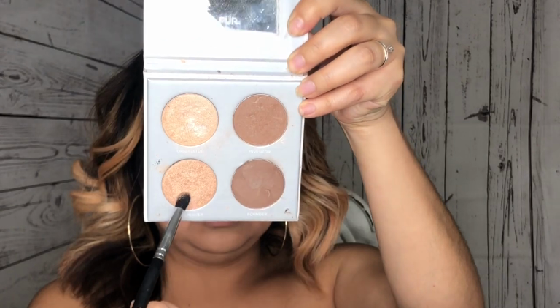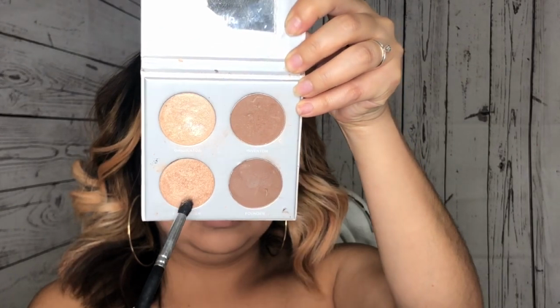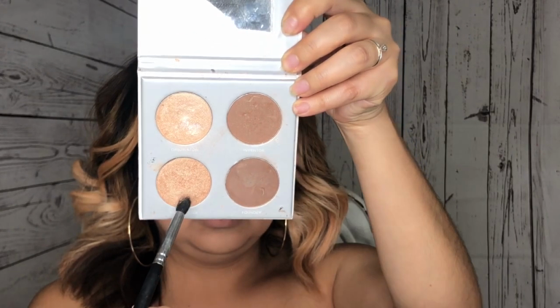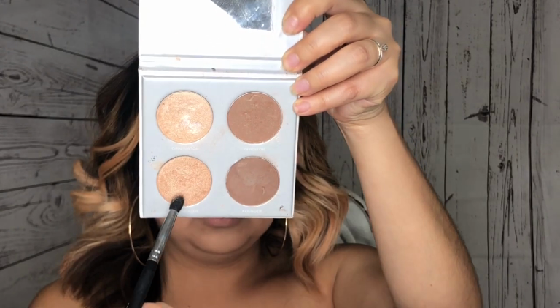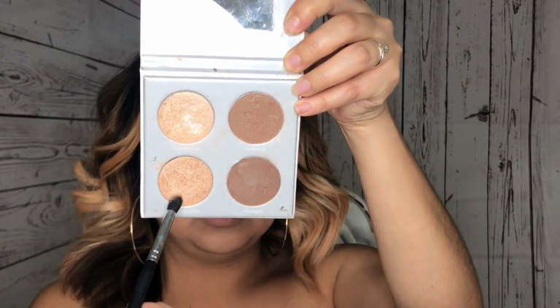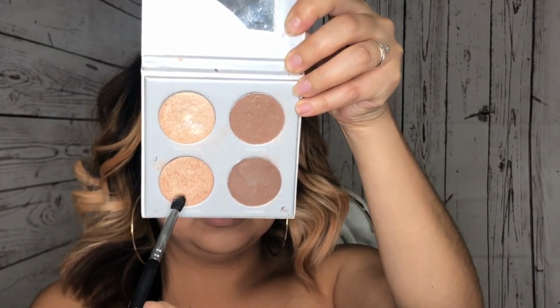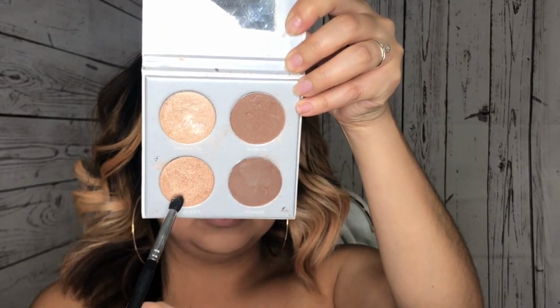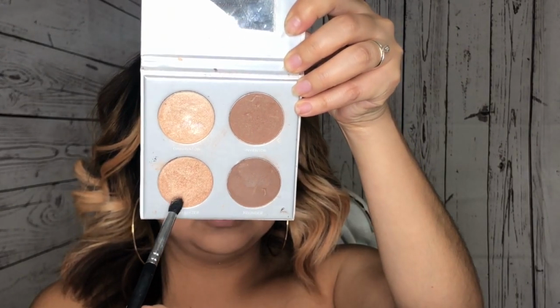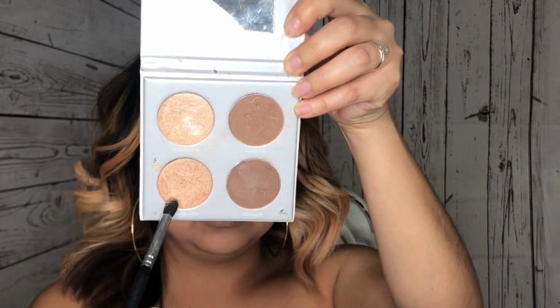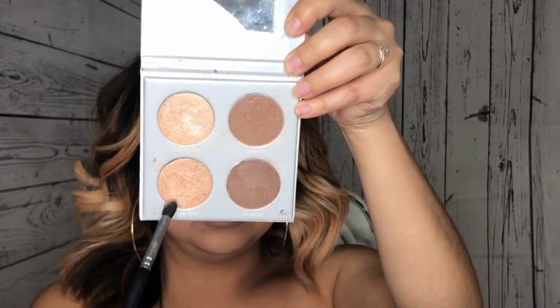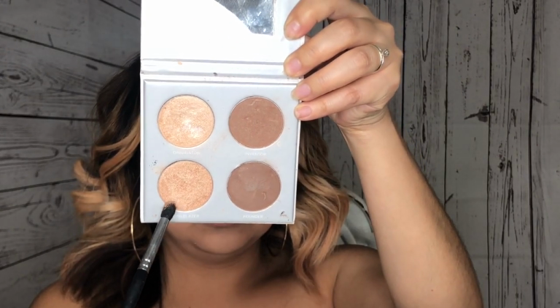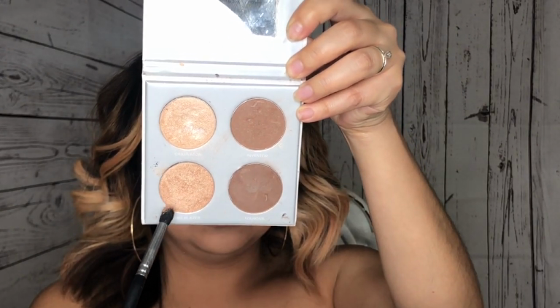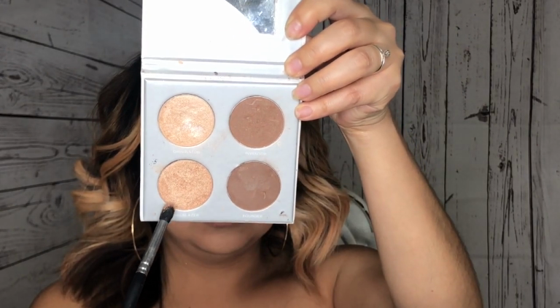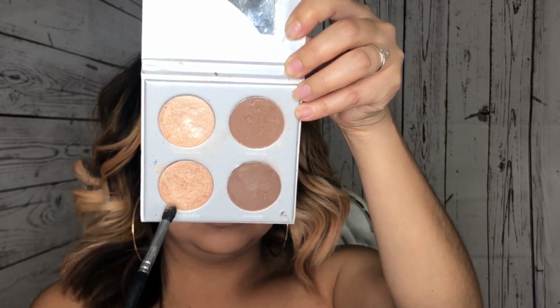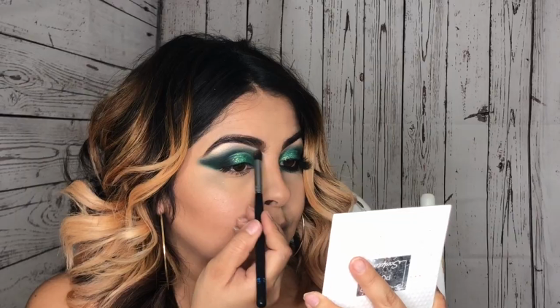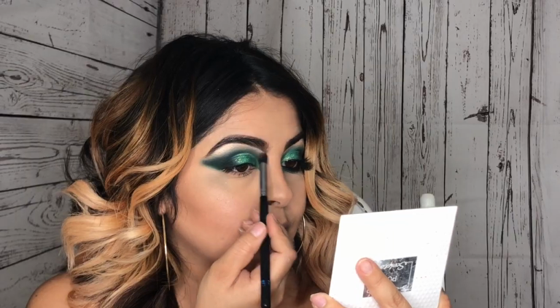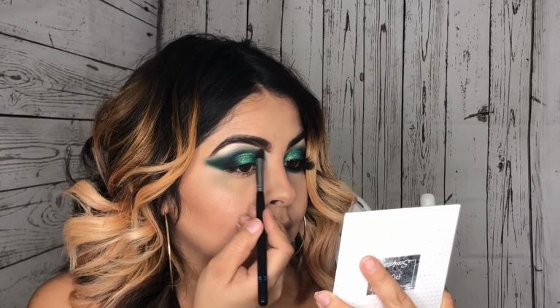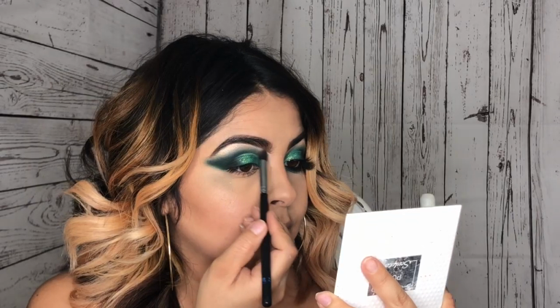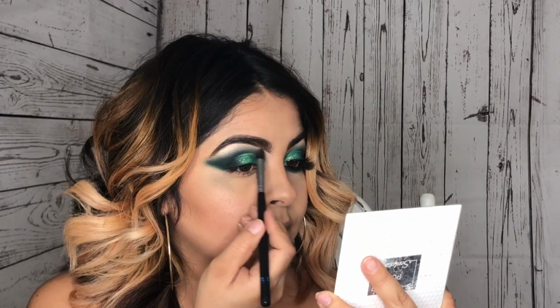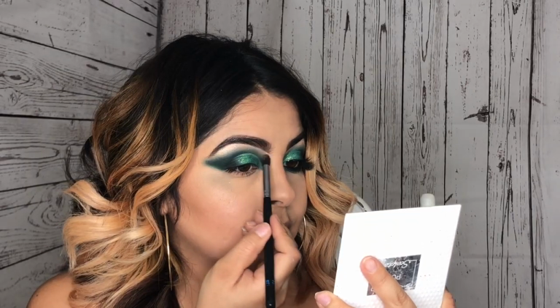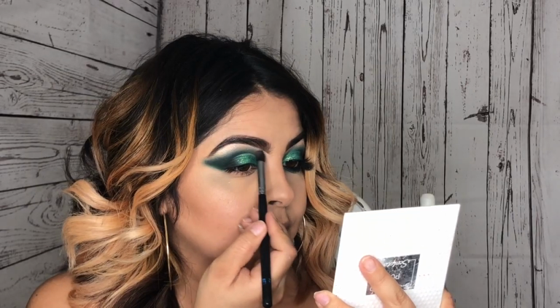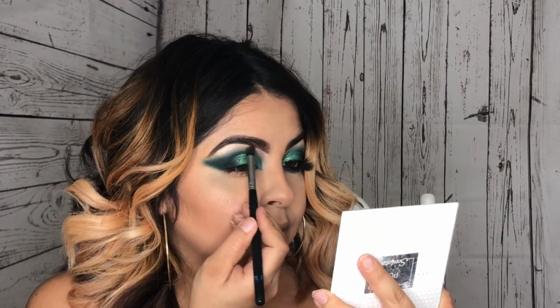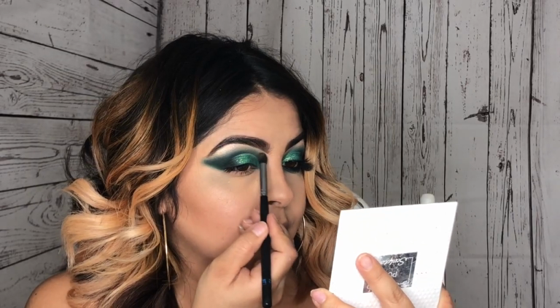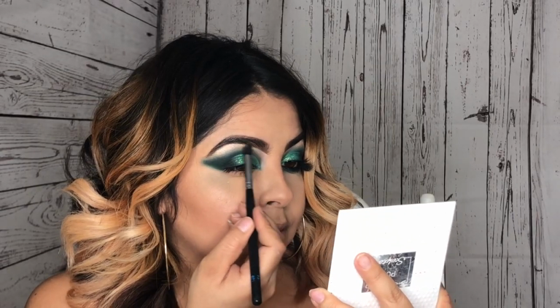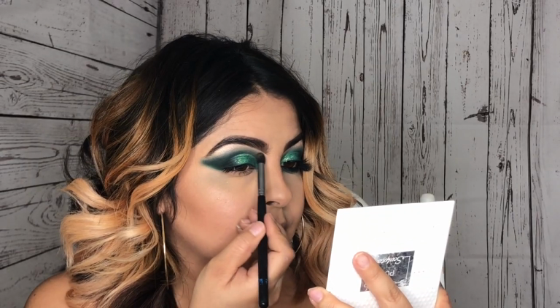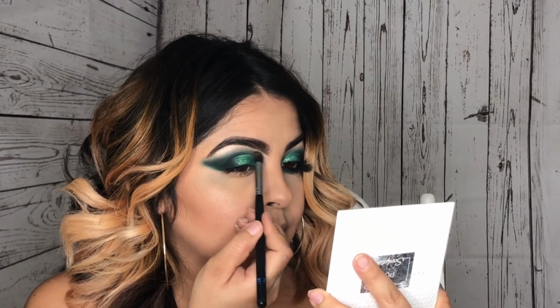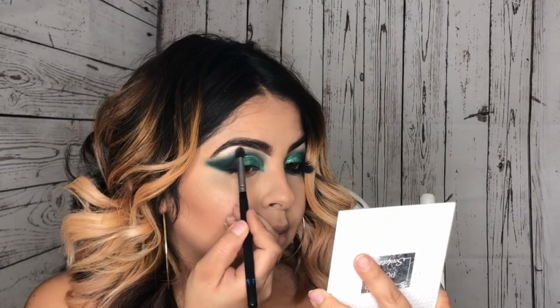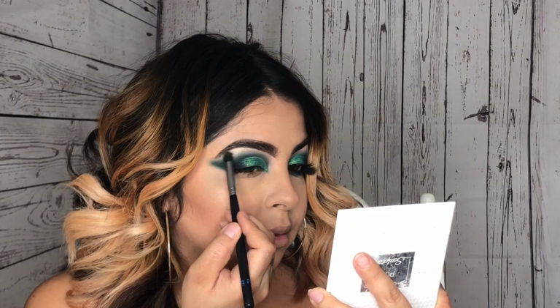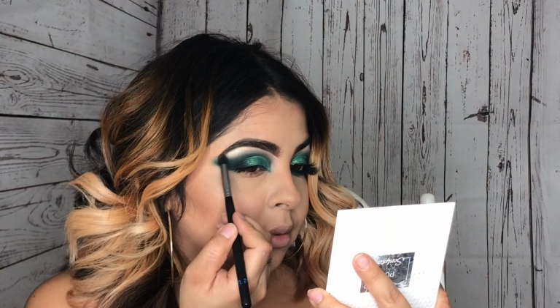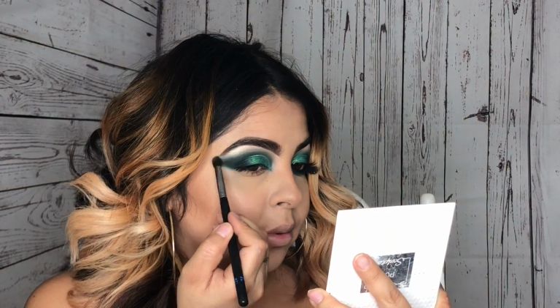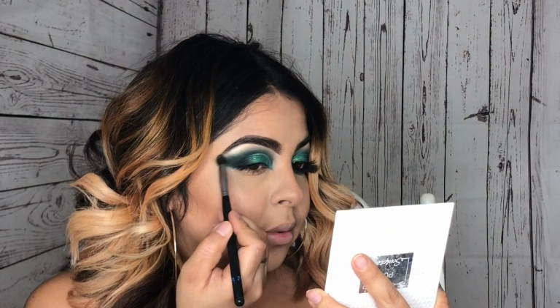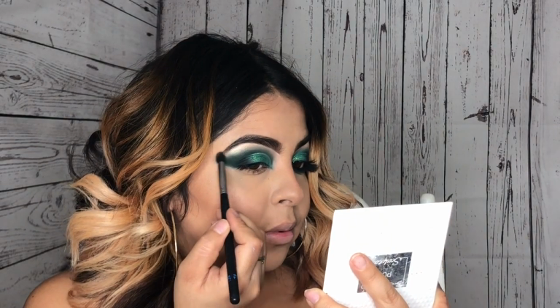Taking my favorite highlight palette, I will be taking this color and applying it all over my brow bone.